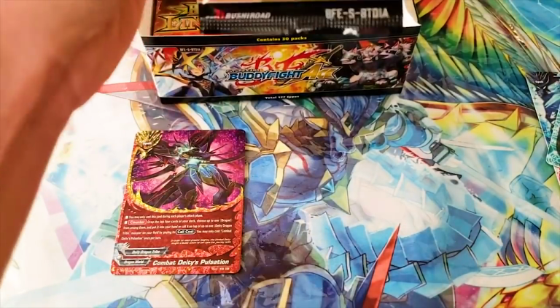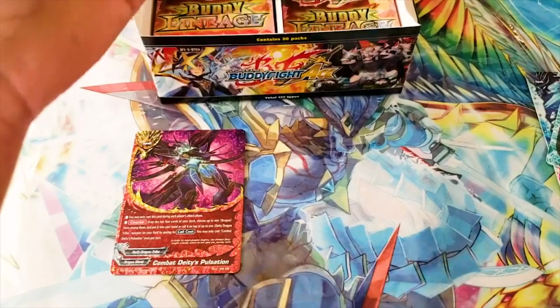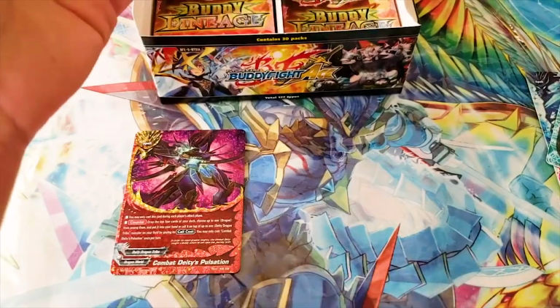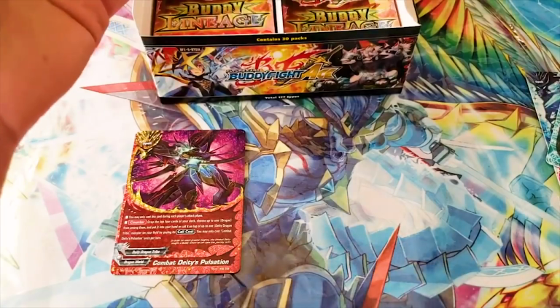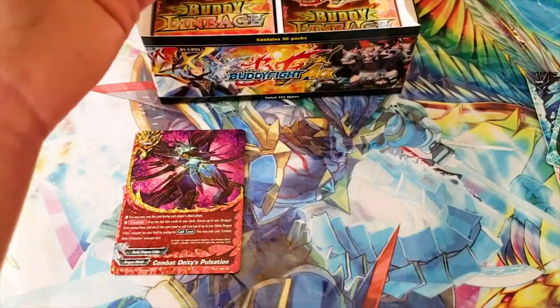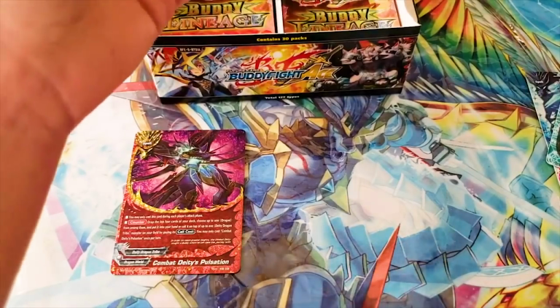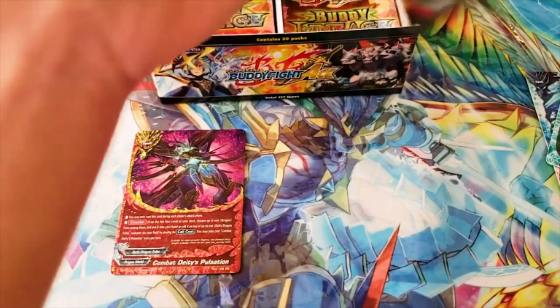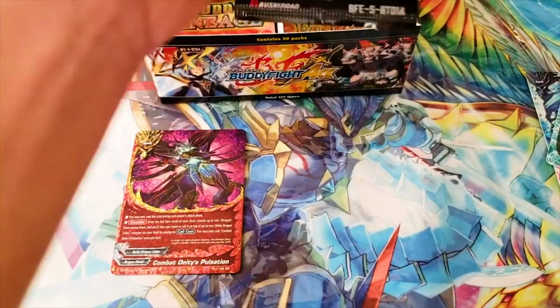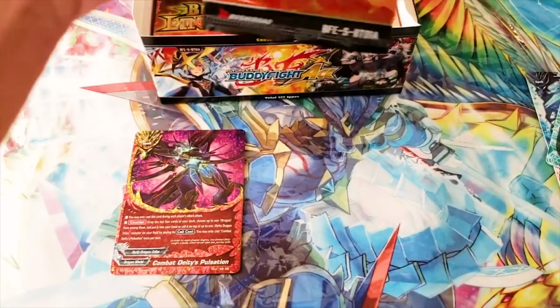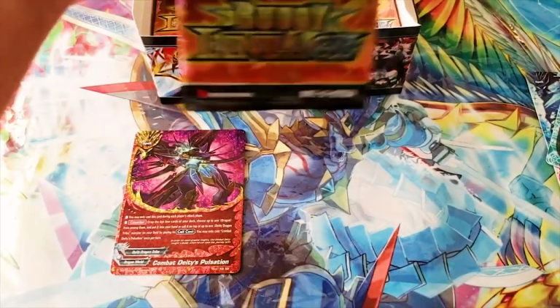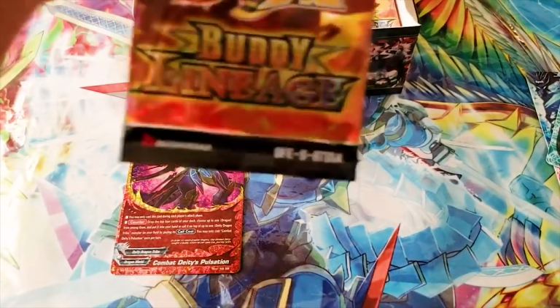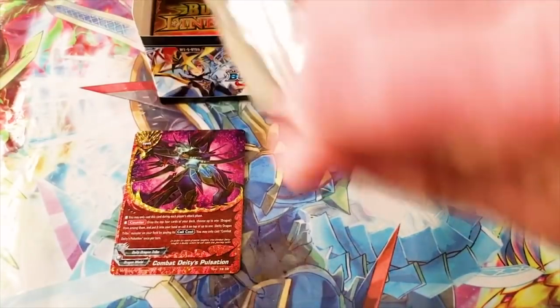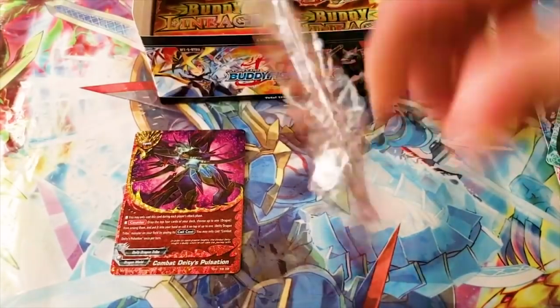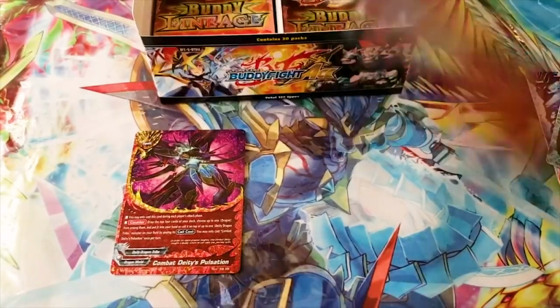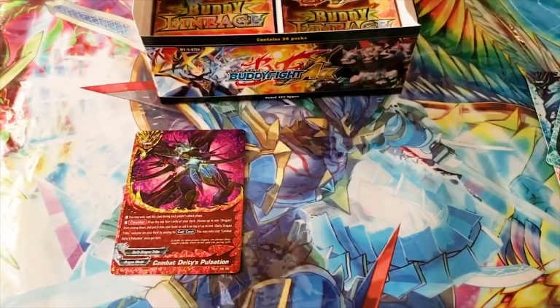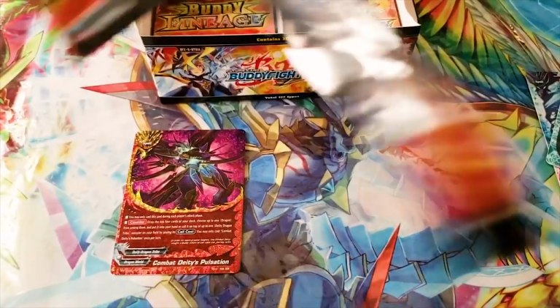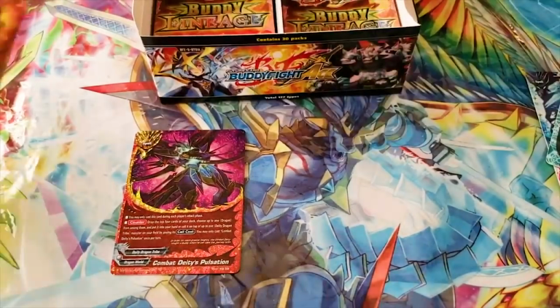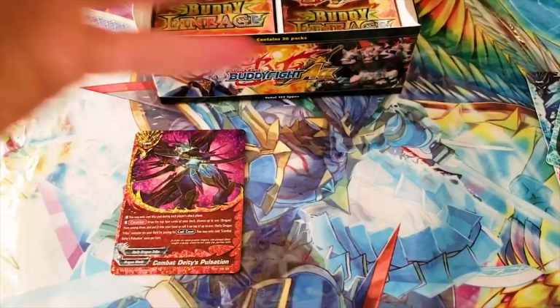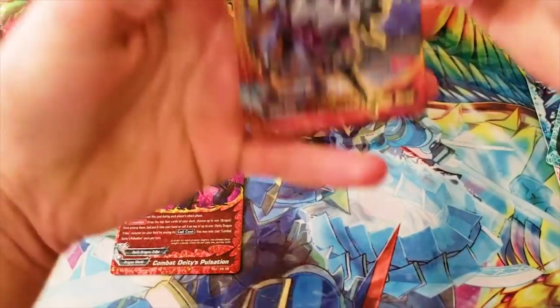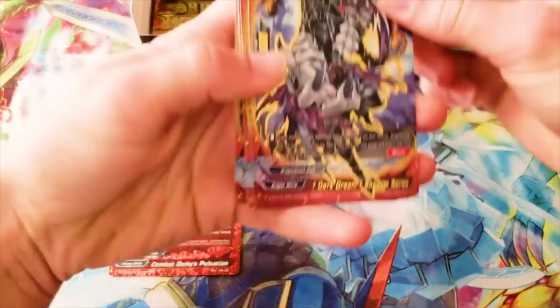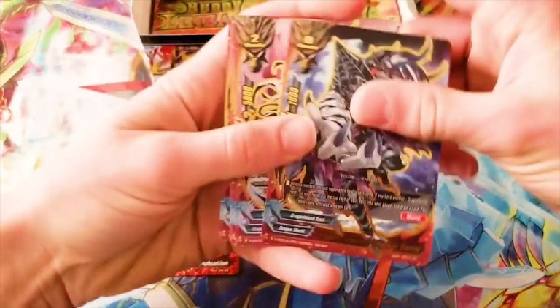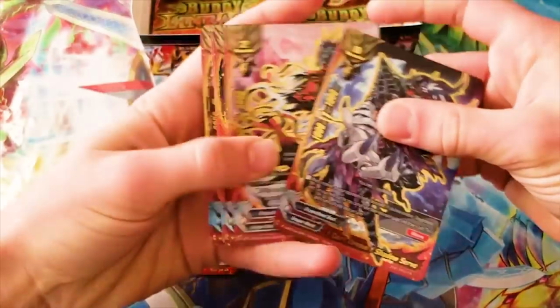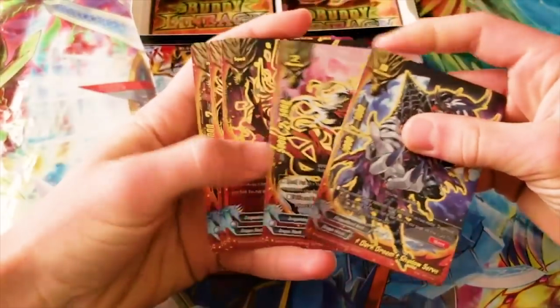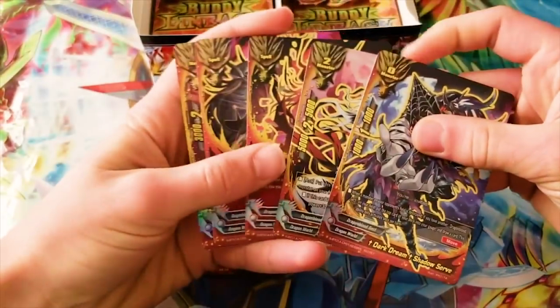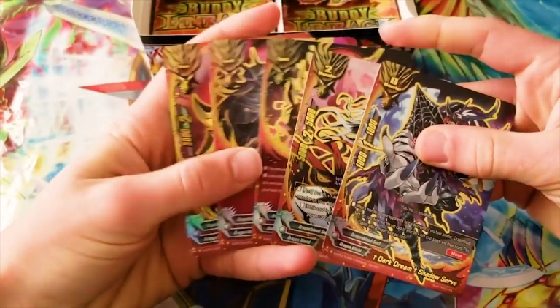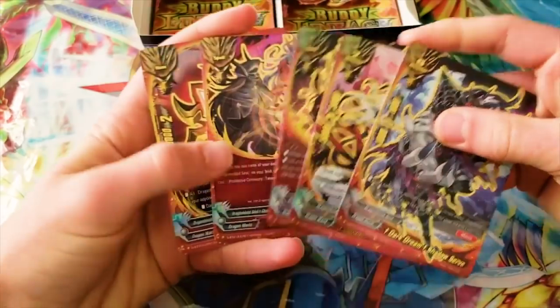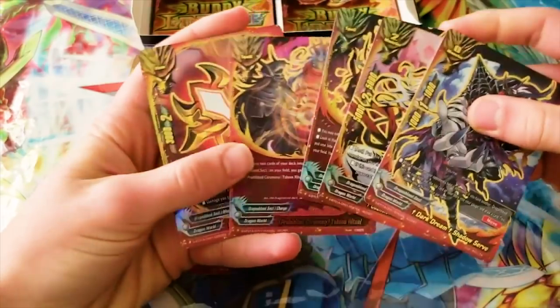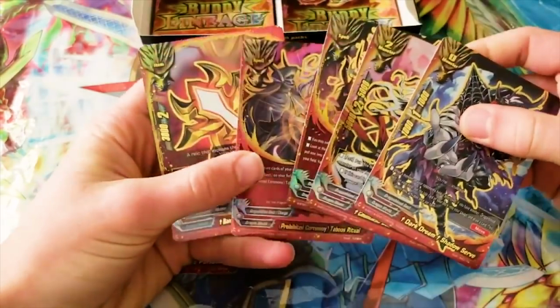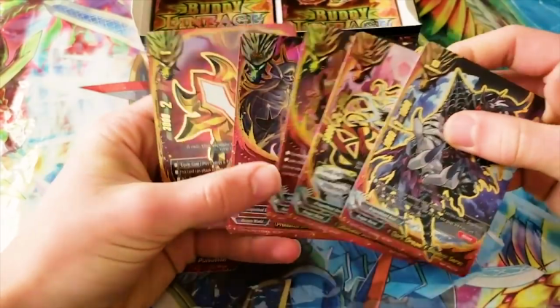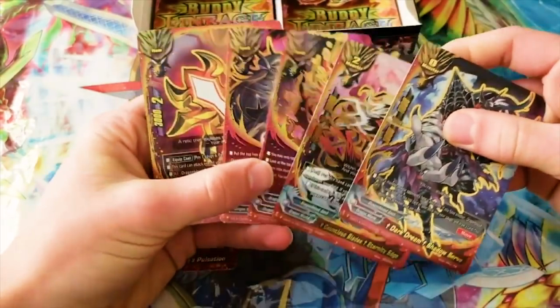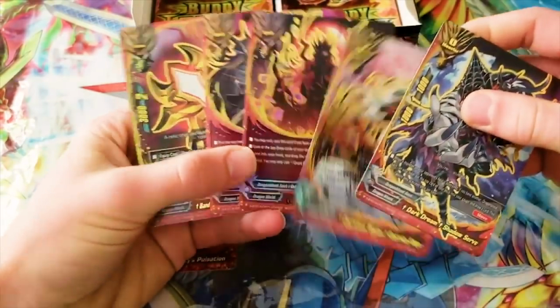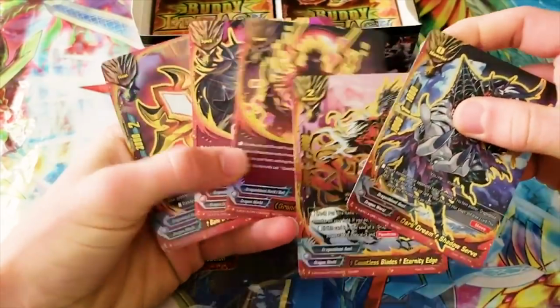Okay, that was one holo. Ooh, we got a secret pack — it's the Dragonblood Sect. Wow, these are gorgeous.